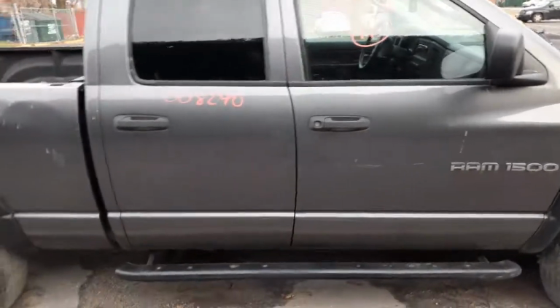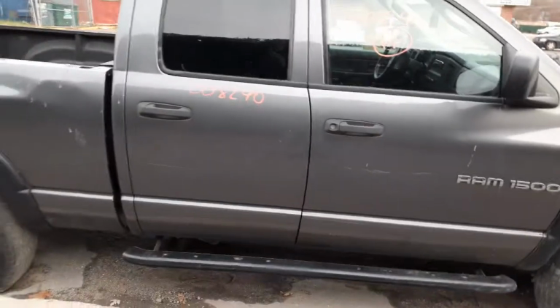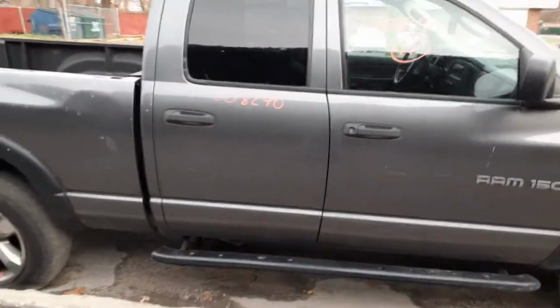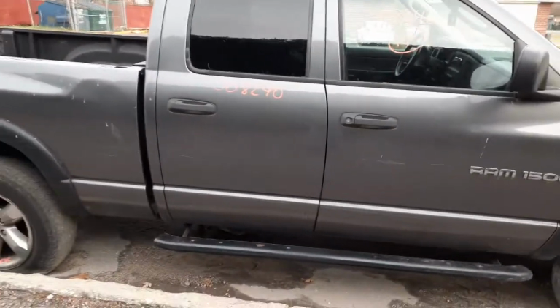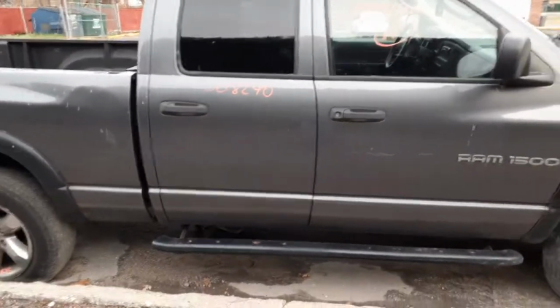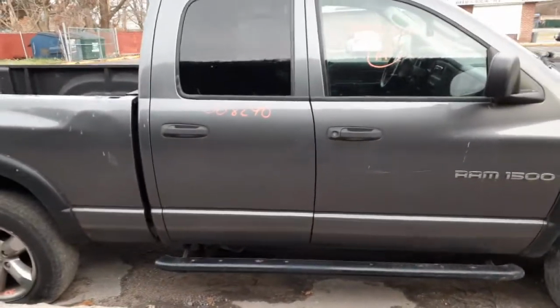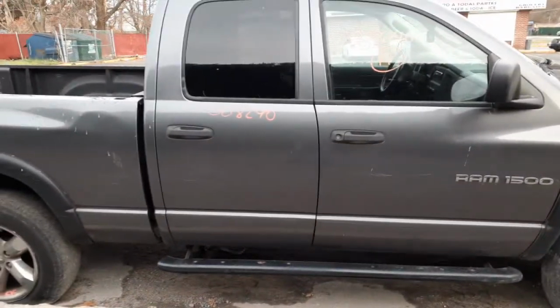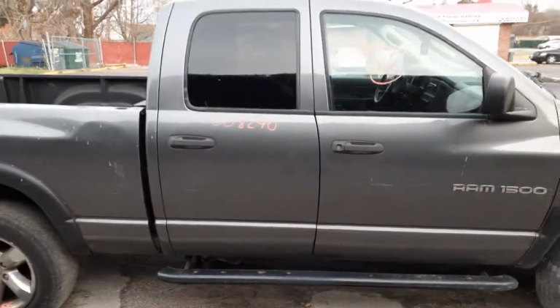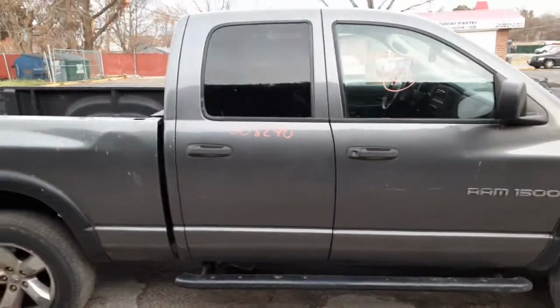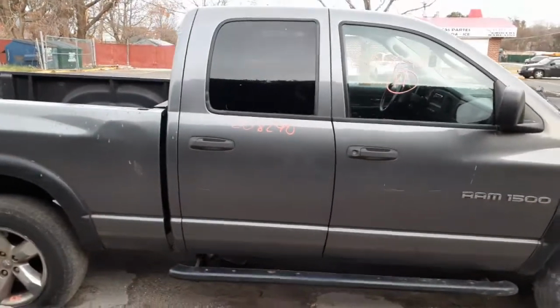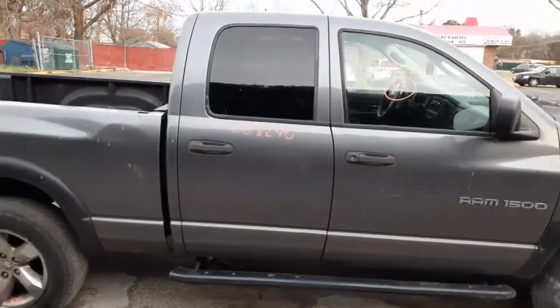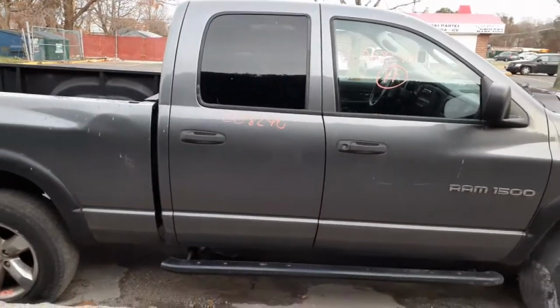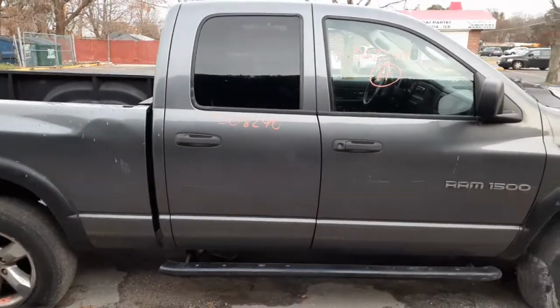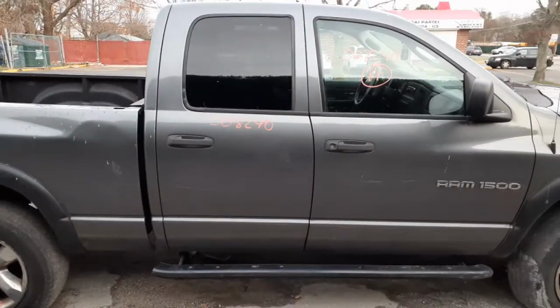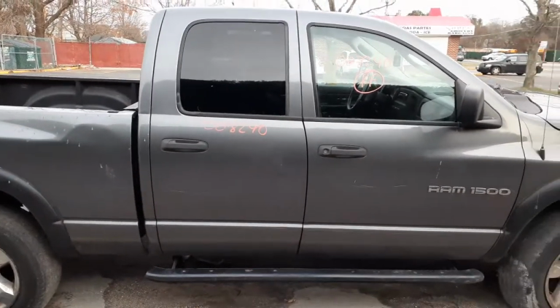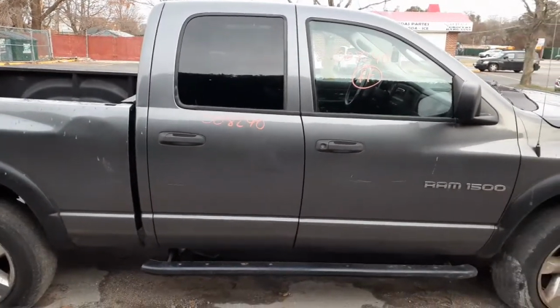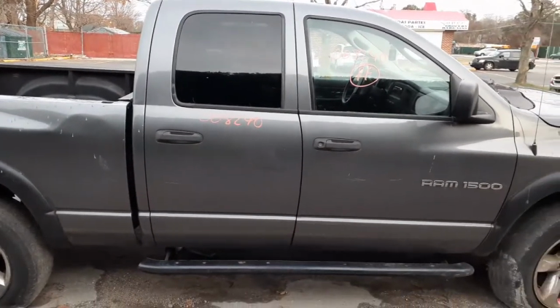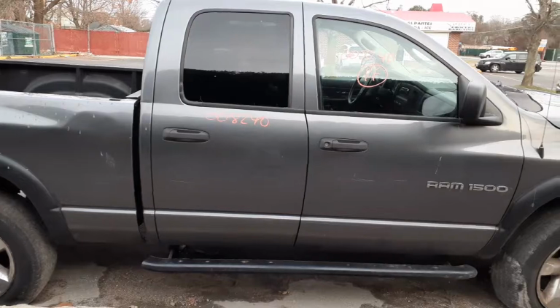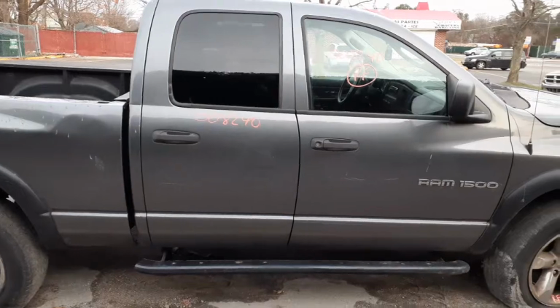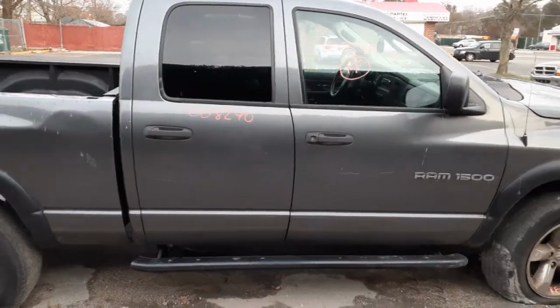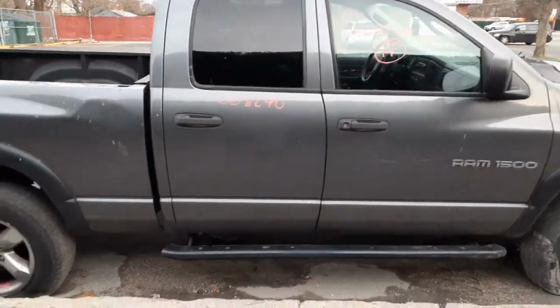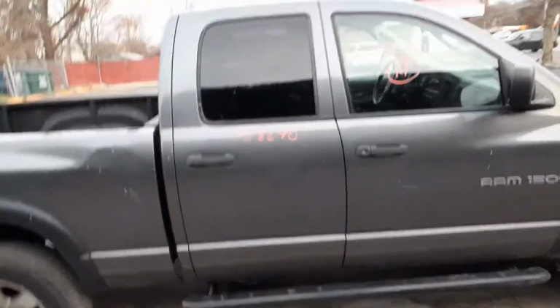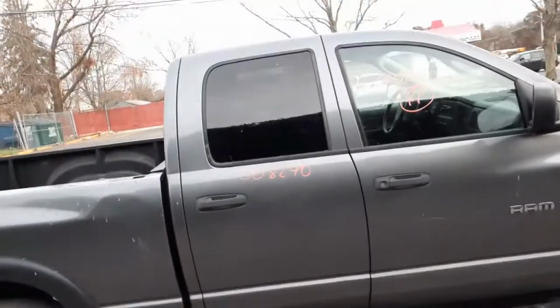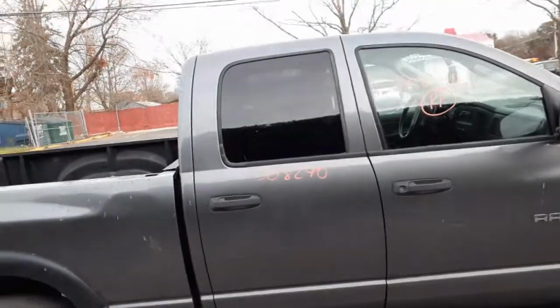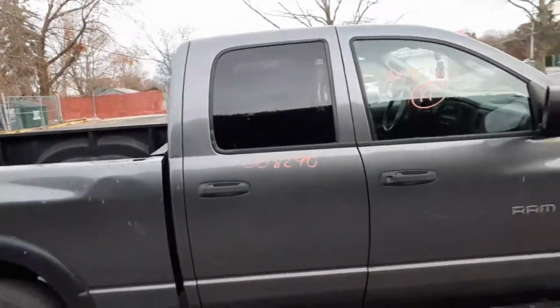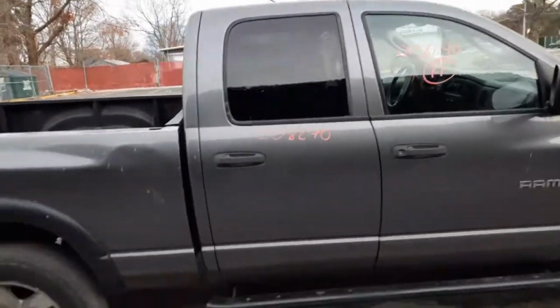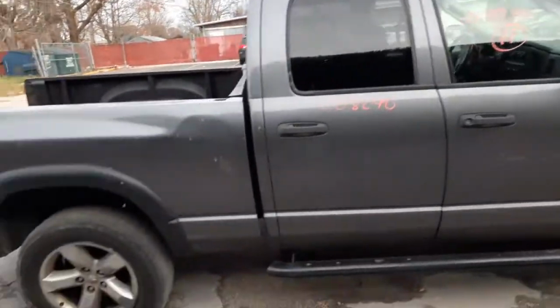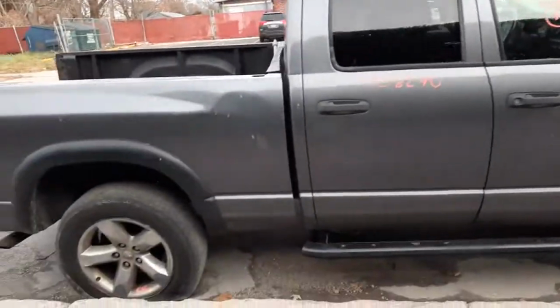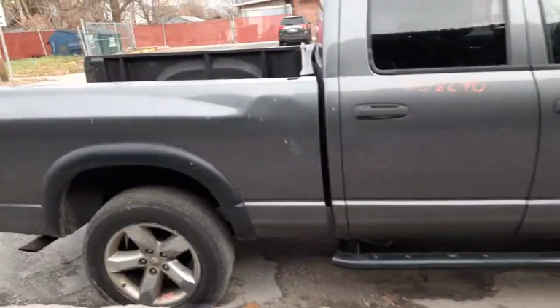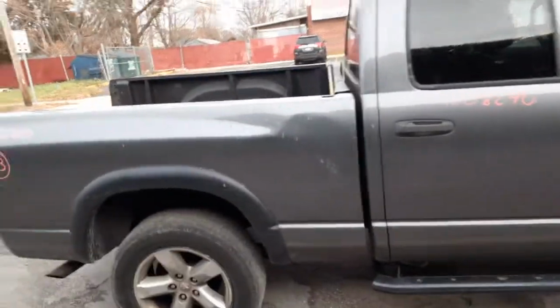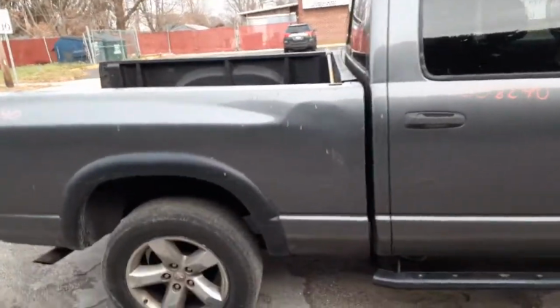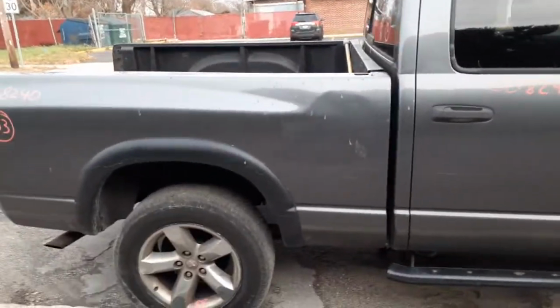Got a right front door glass — this is regular tempered. You also have a right rear door, gray in color, power window, power lock, with privacy glass.